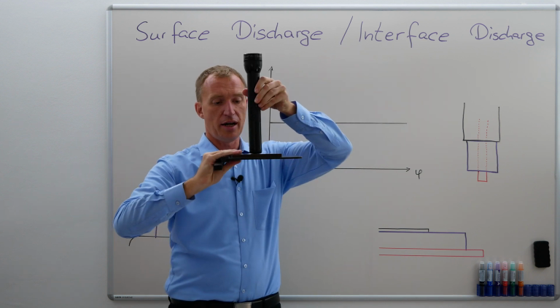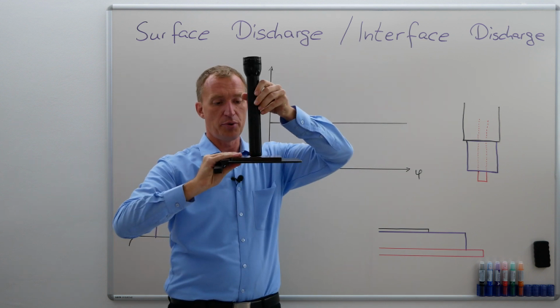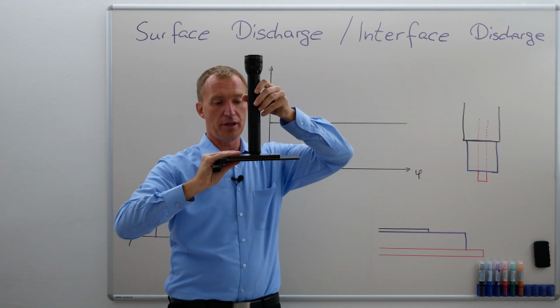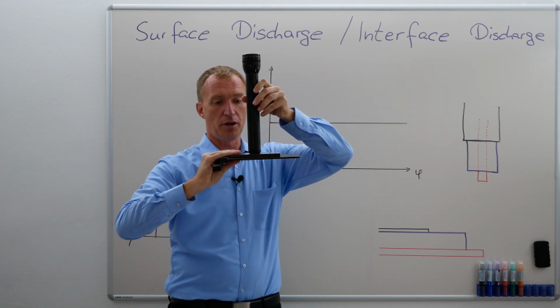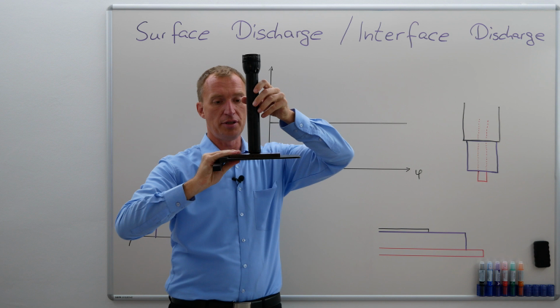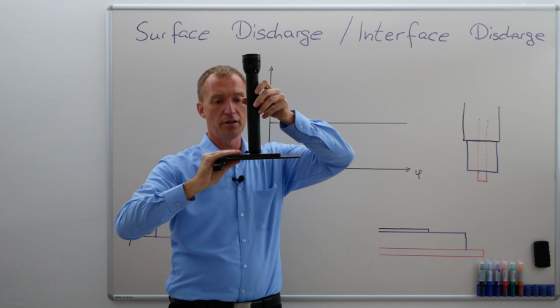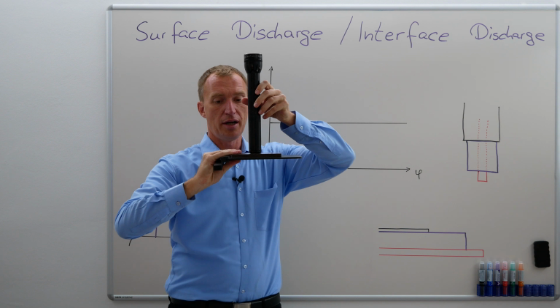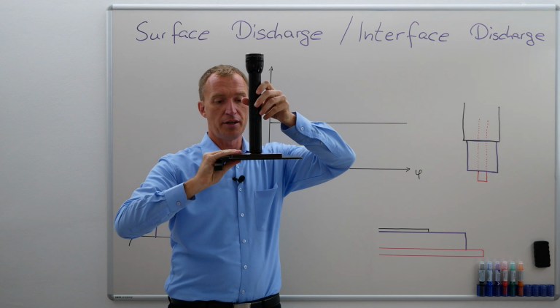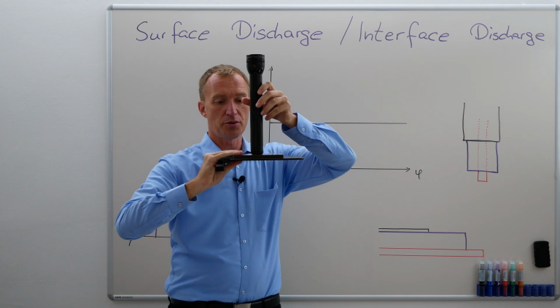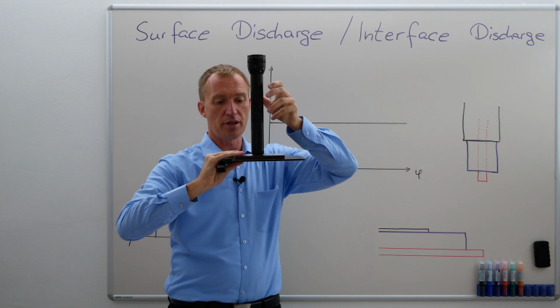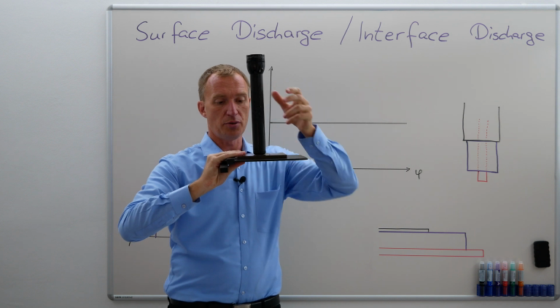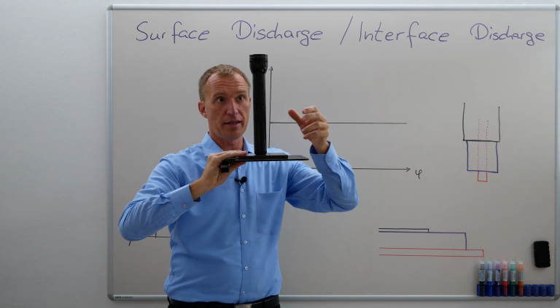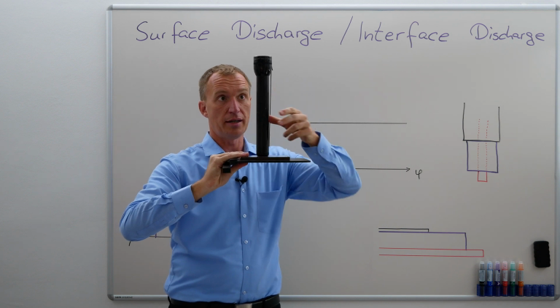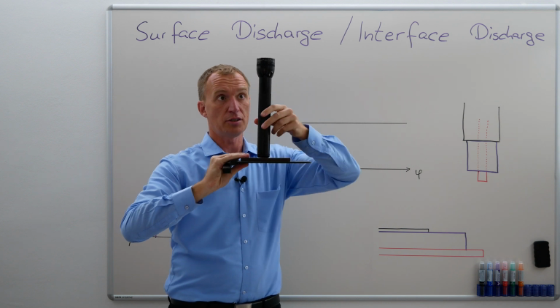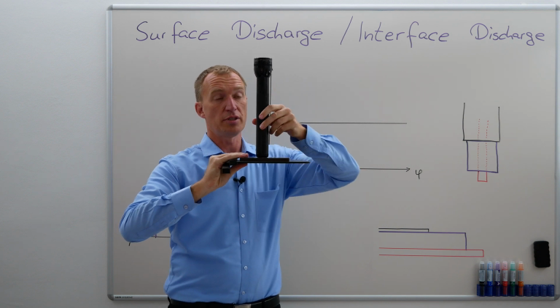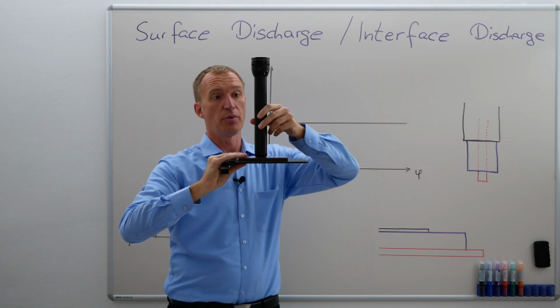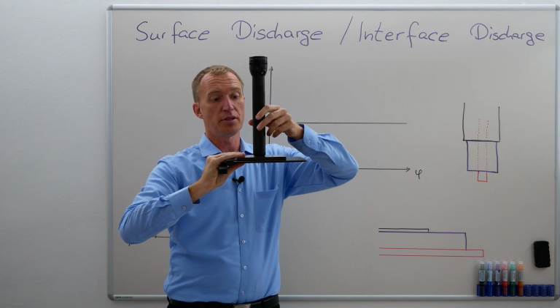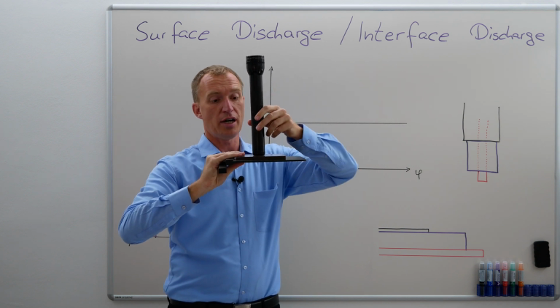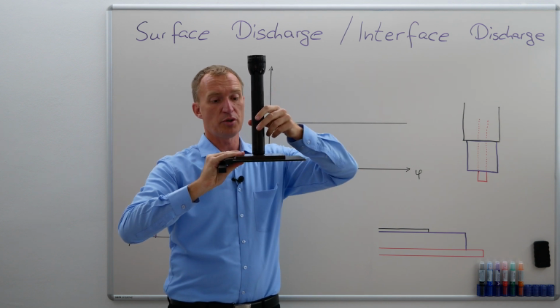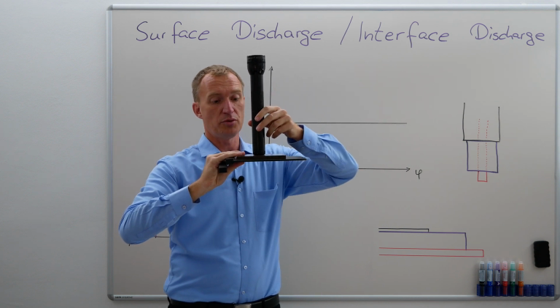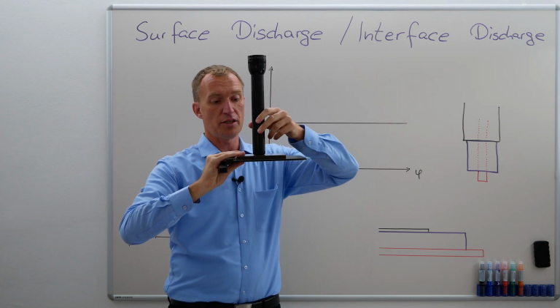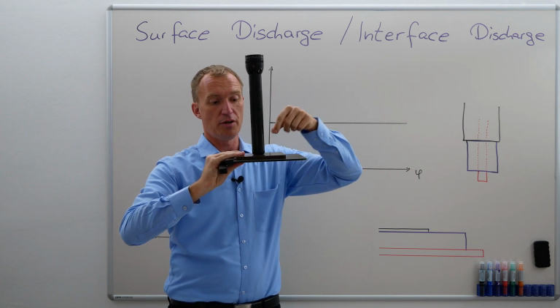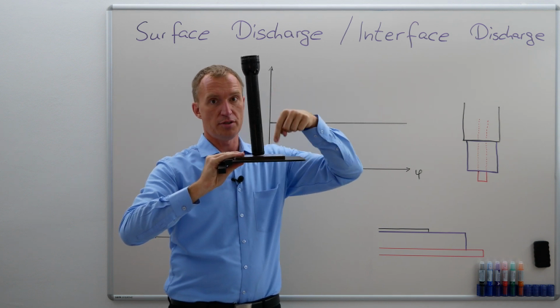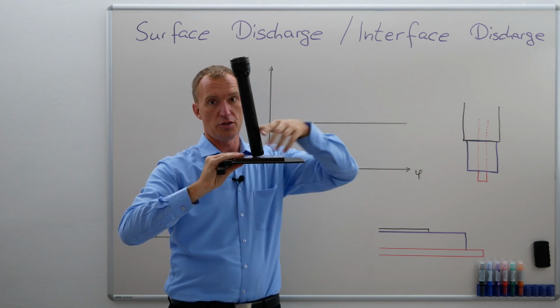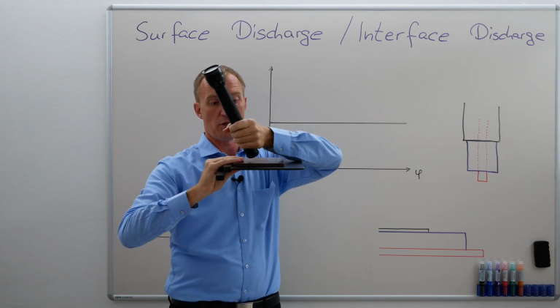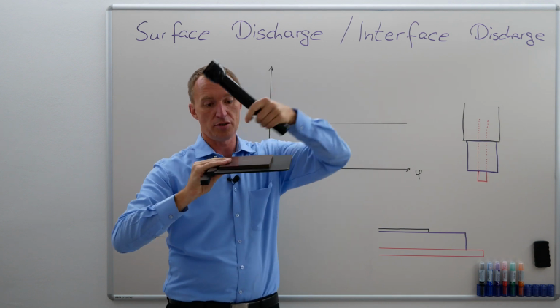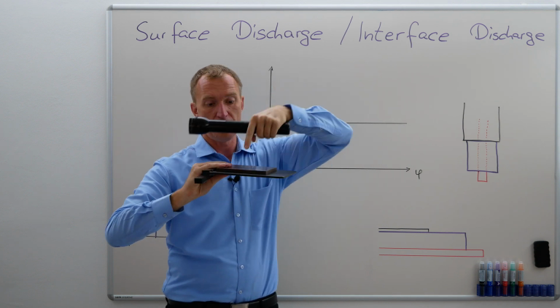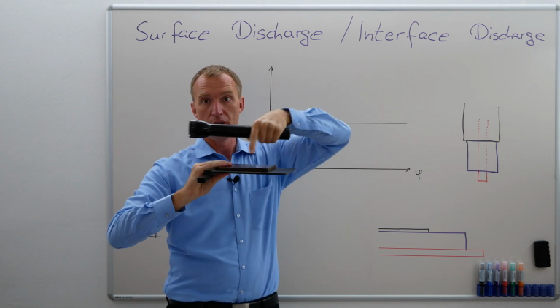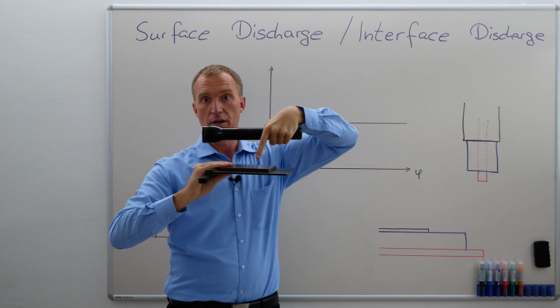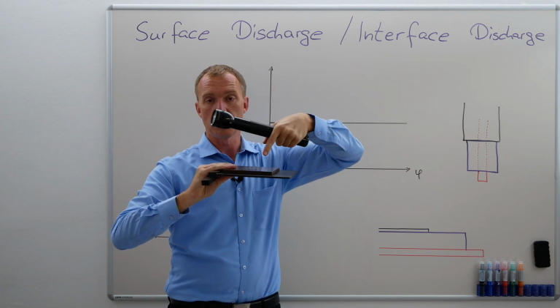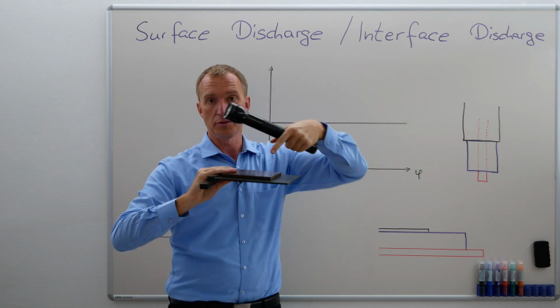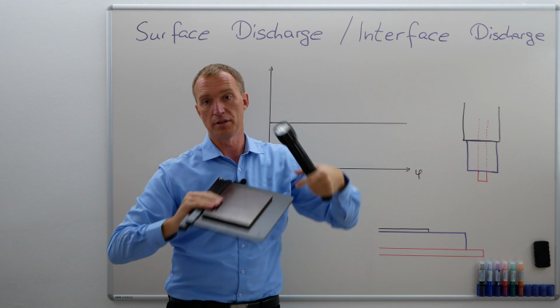And now I'm going to have this as a high-voltage electrode. I'm putting it on here, and as soon as I do that and I increase the voltage, I'm going to get surface discharges around here.